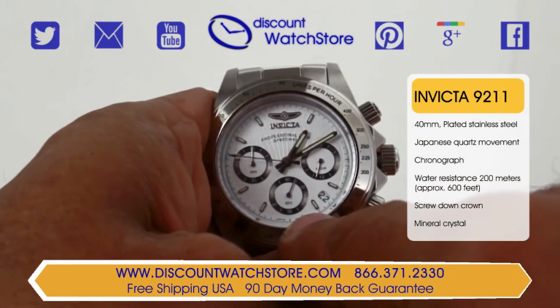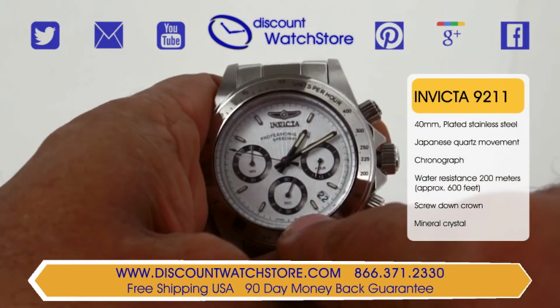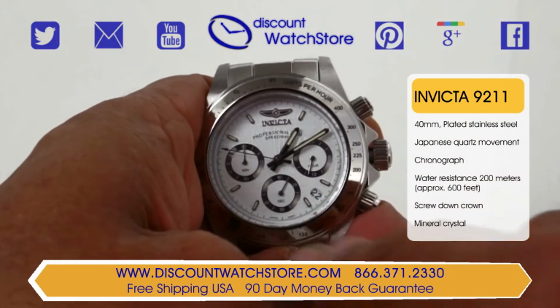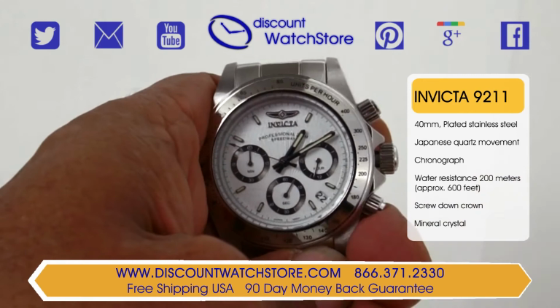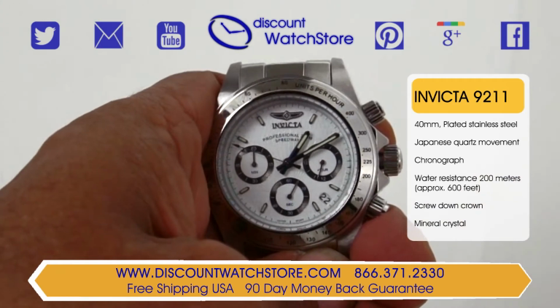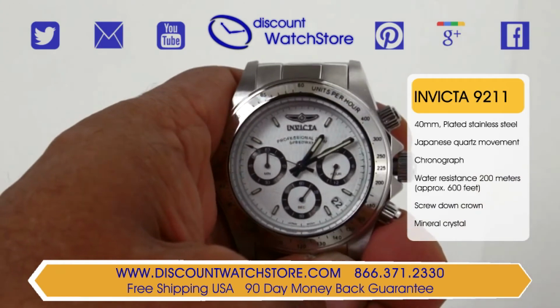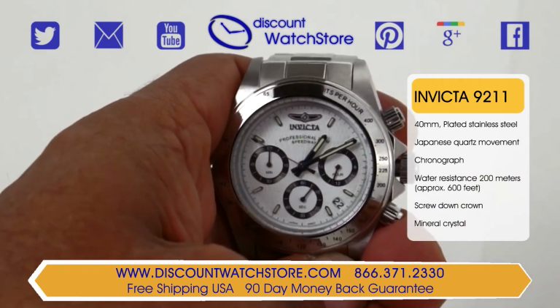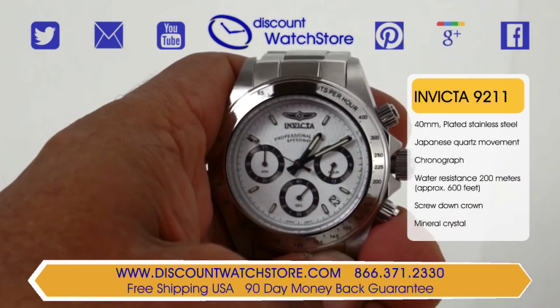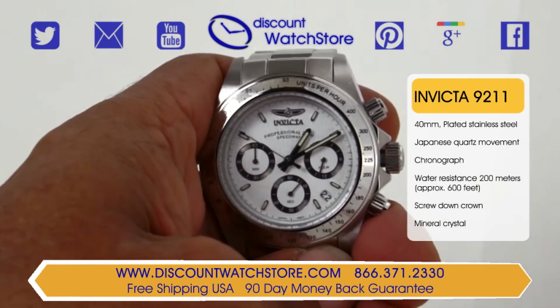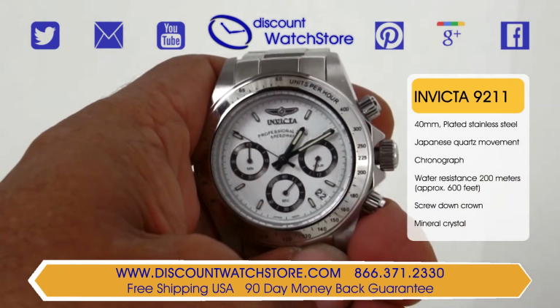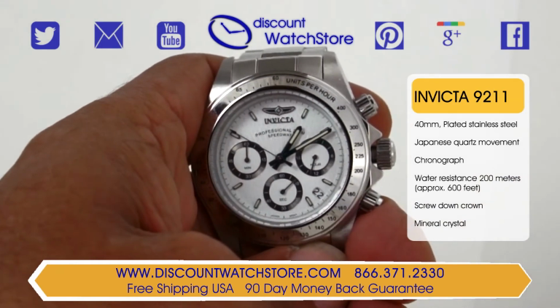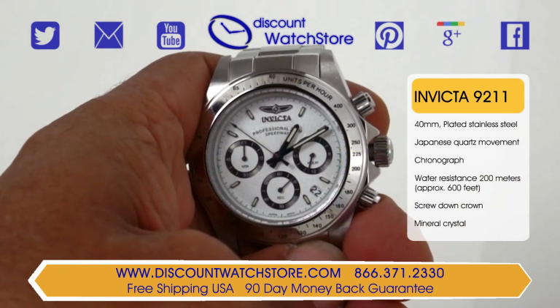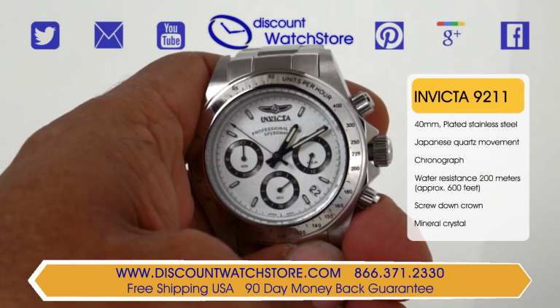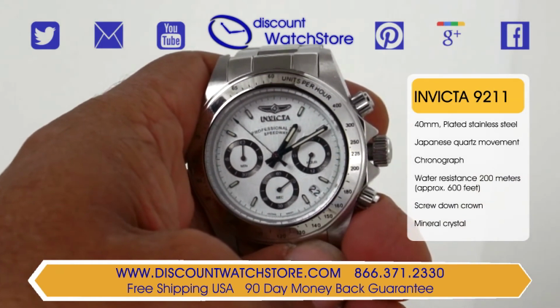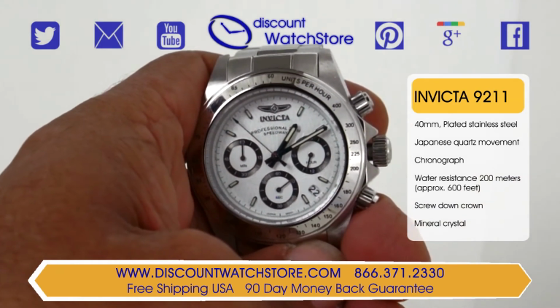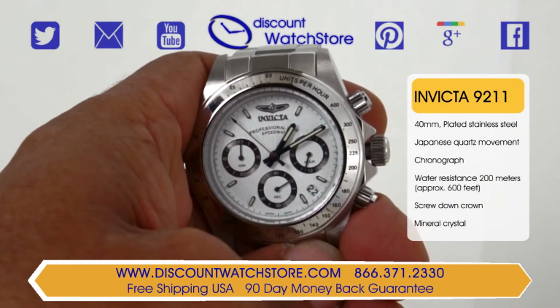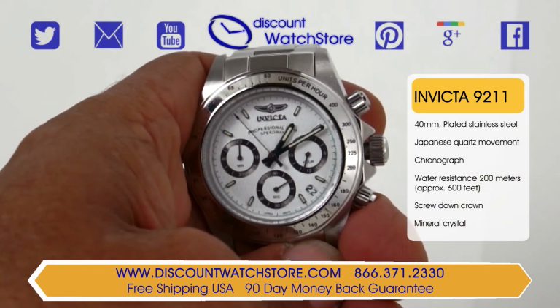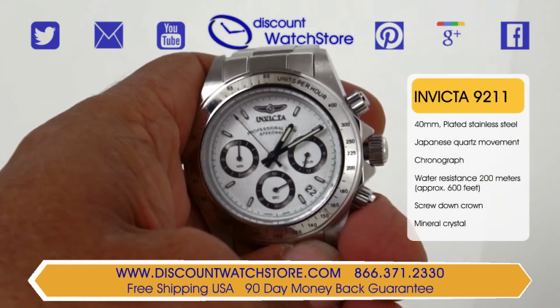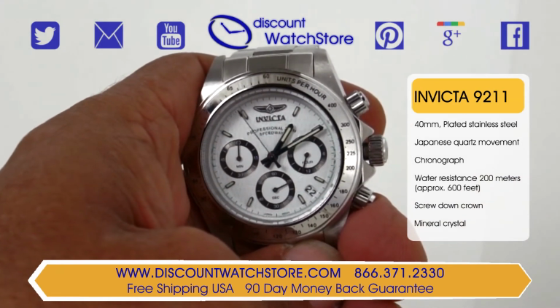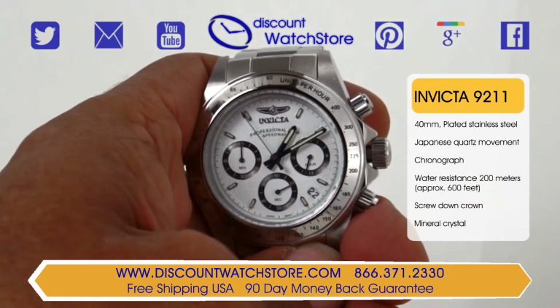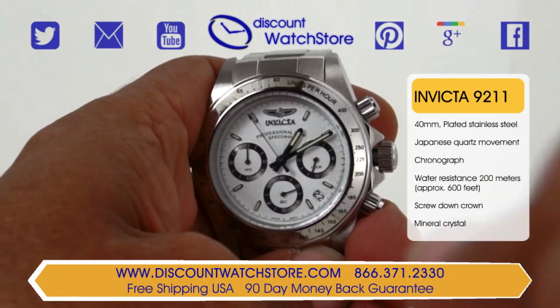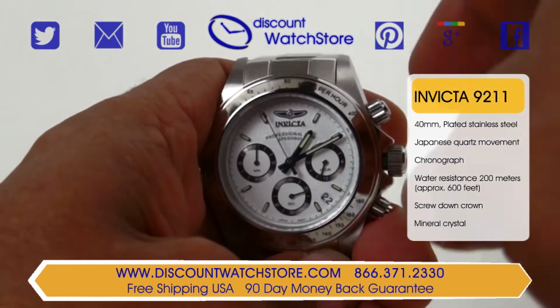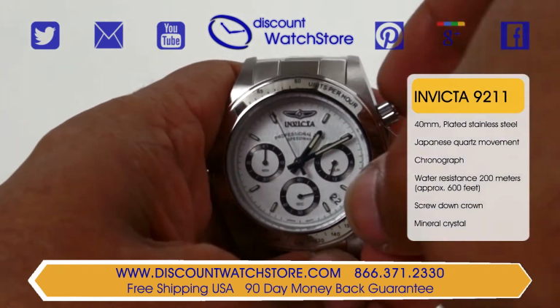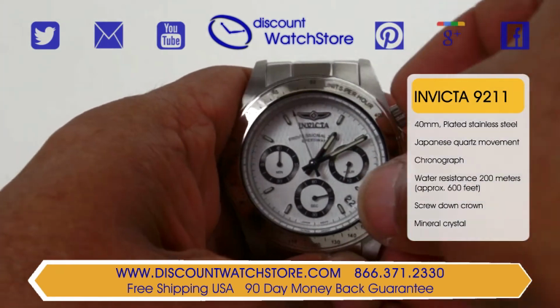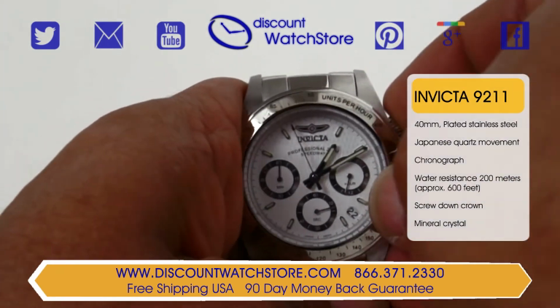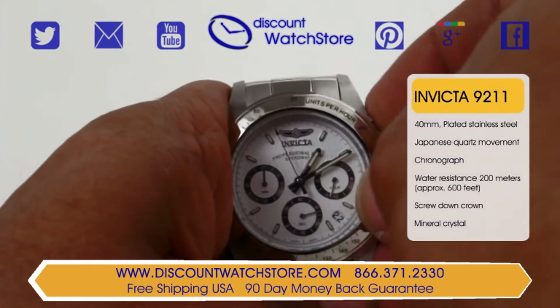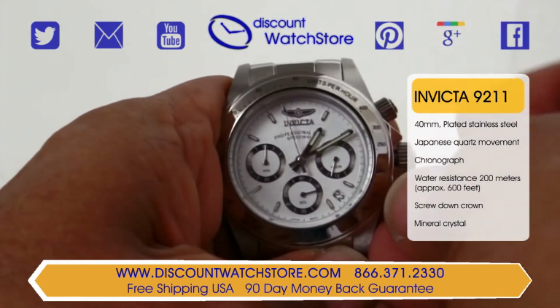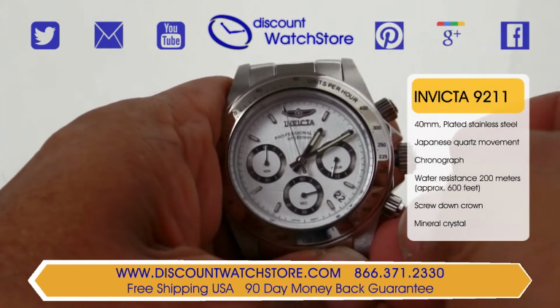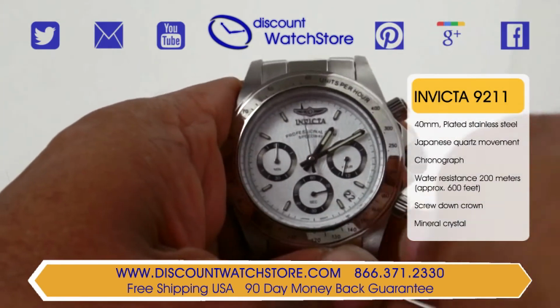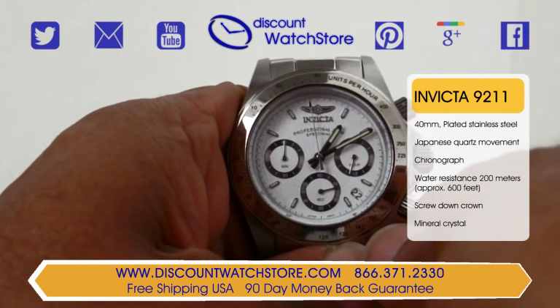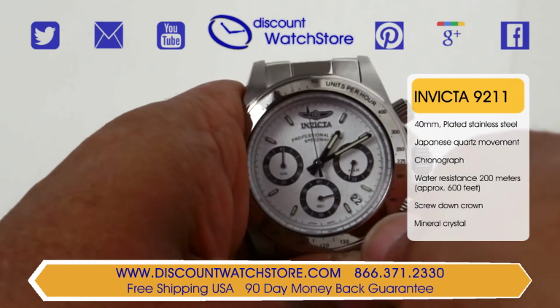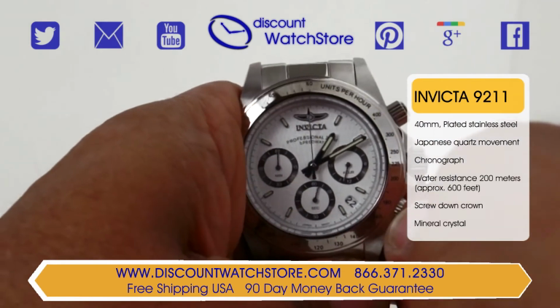This incredible timepiece is also very functional and stylish with its bold characteristics and very strong lines.